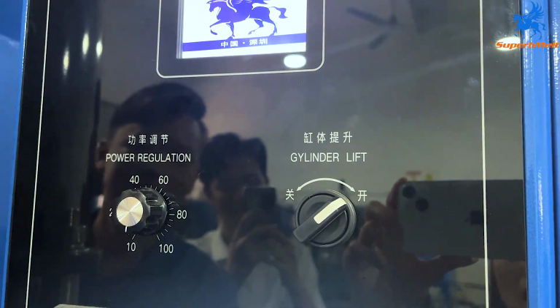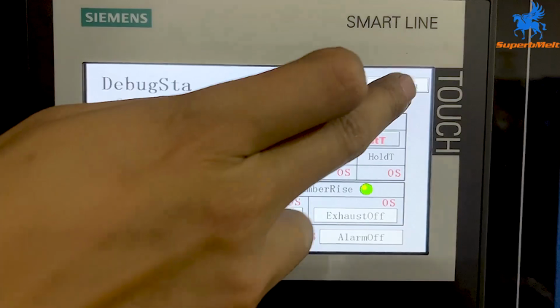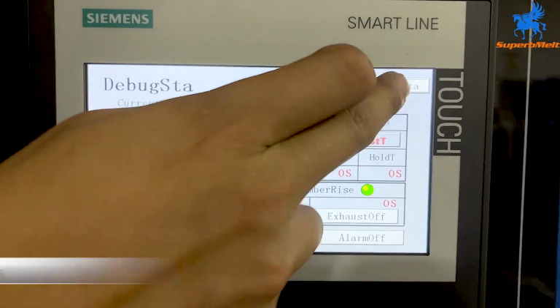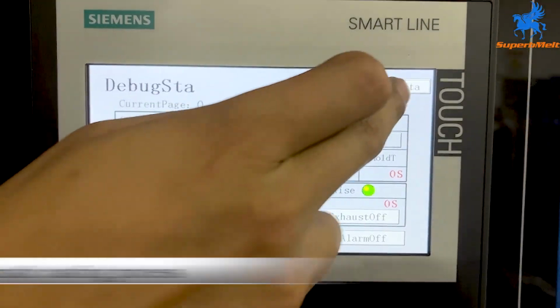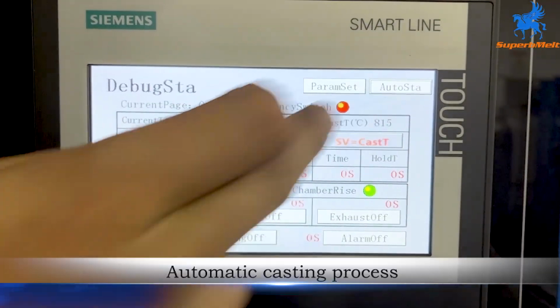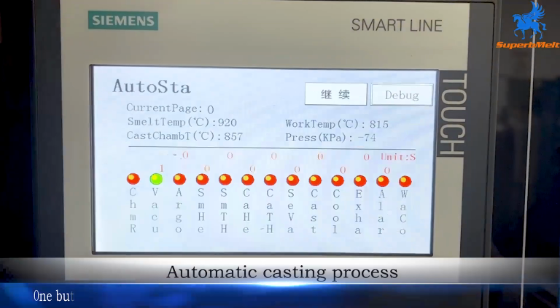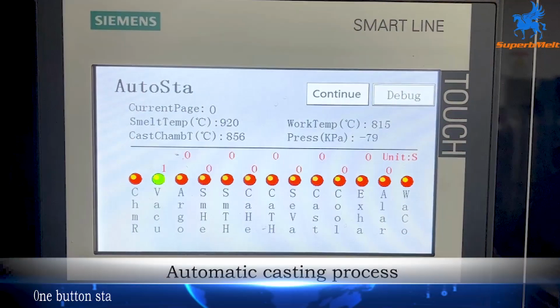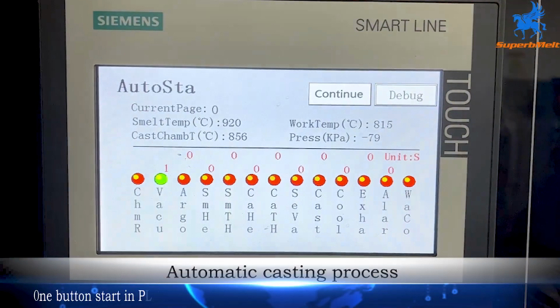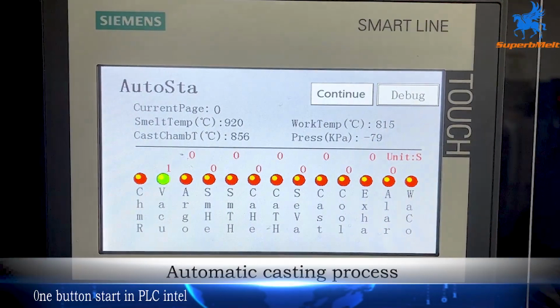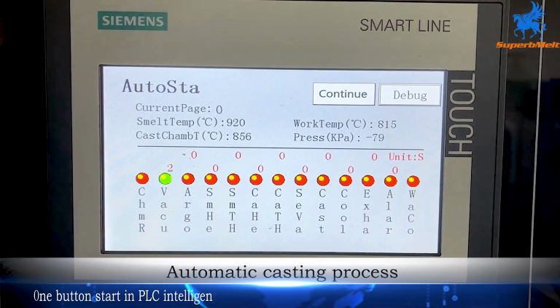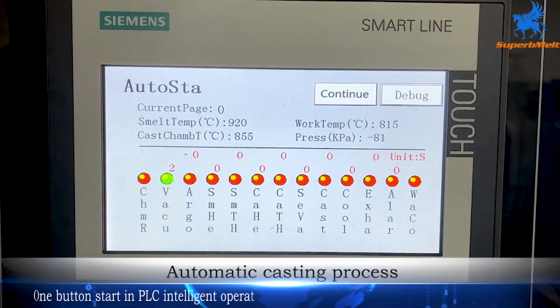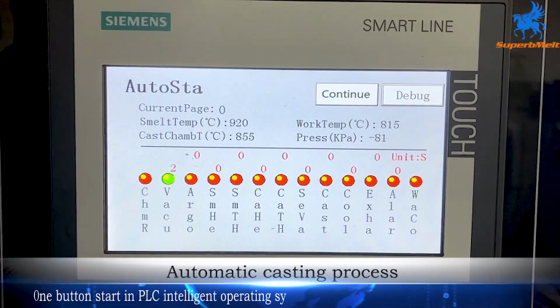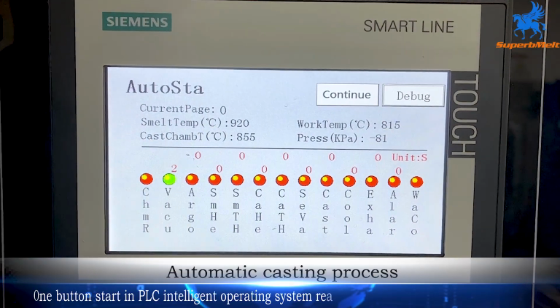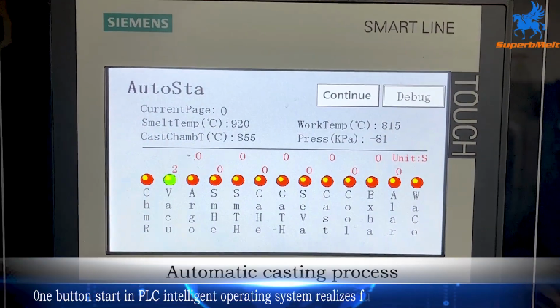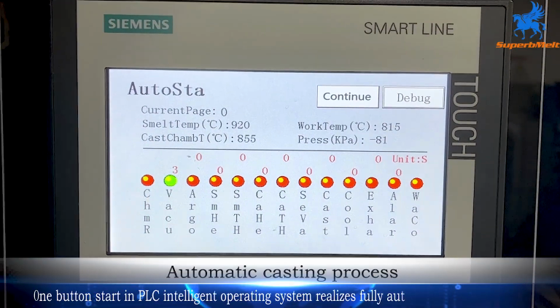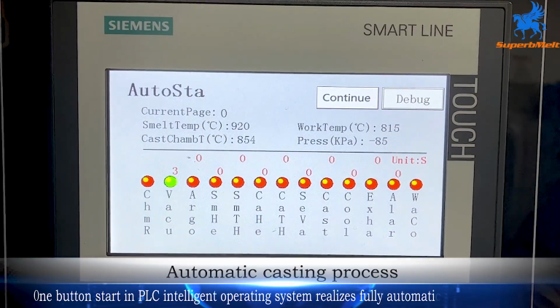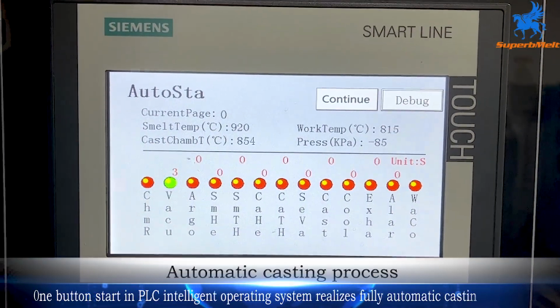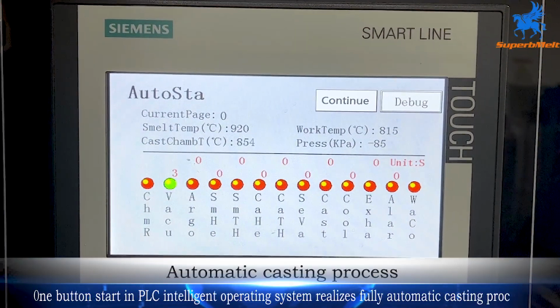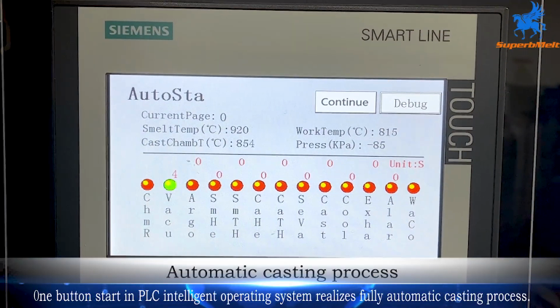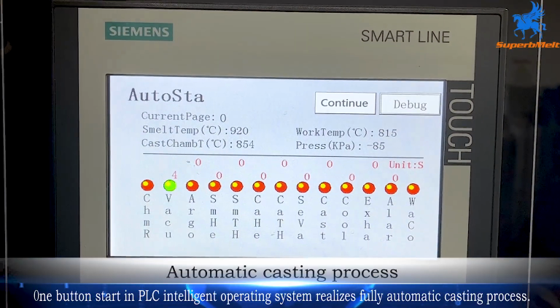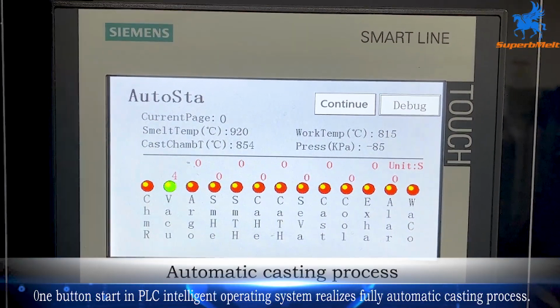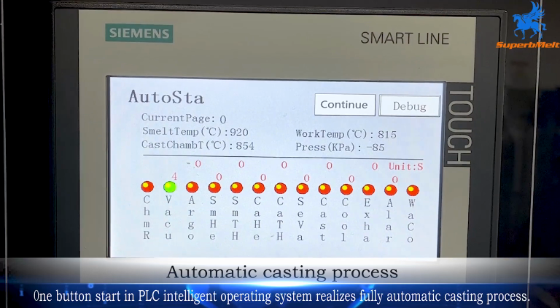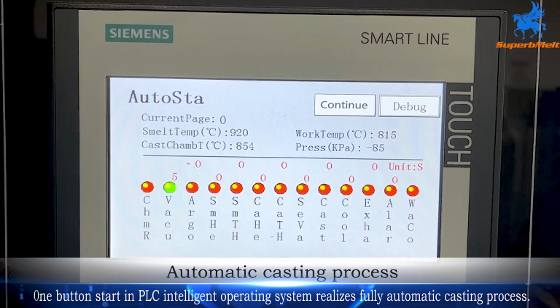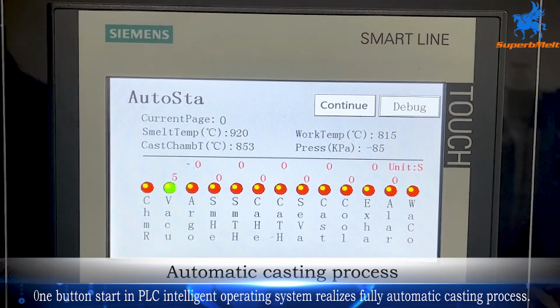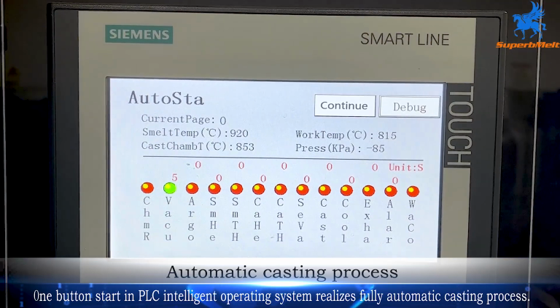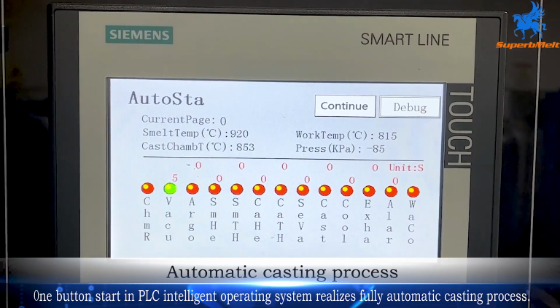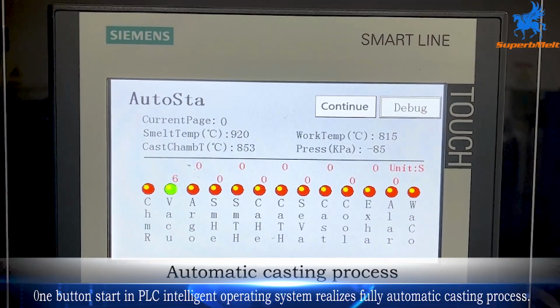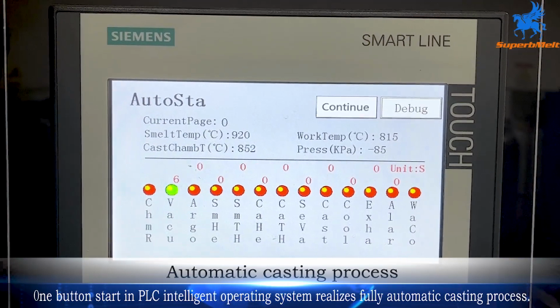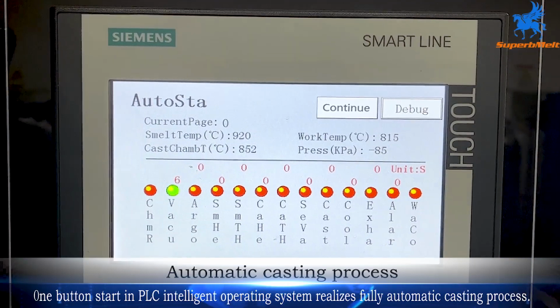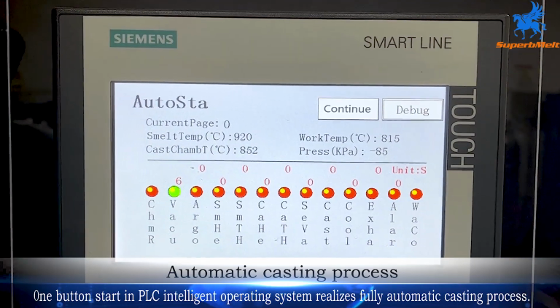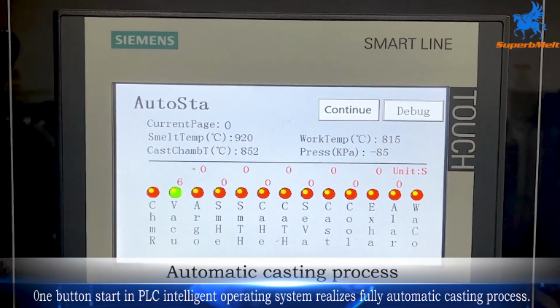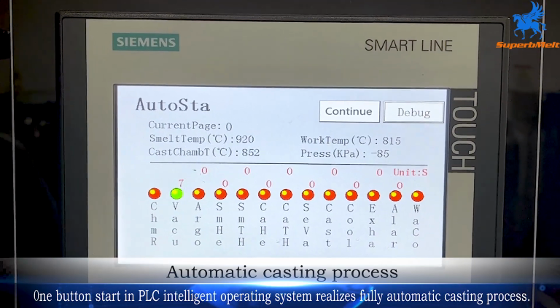One-button start and PLC intelligent operating system realizes a fully automatic casting process.